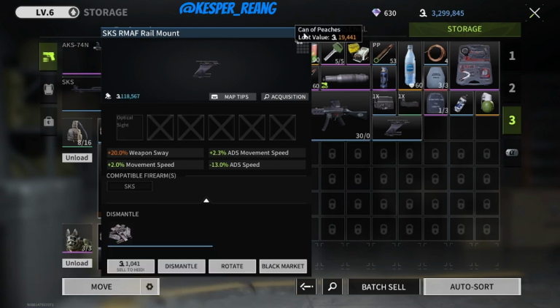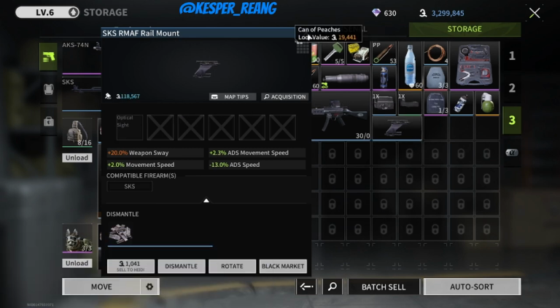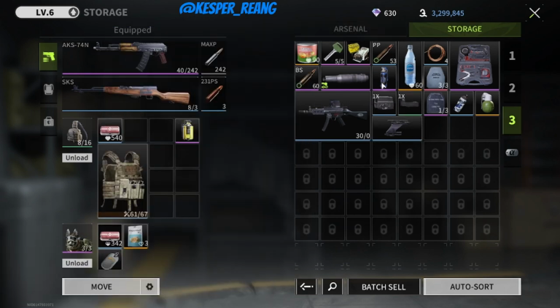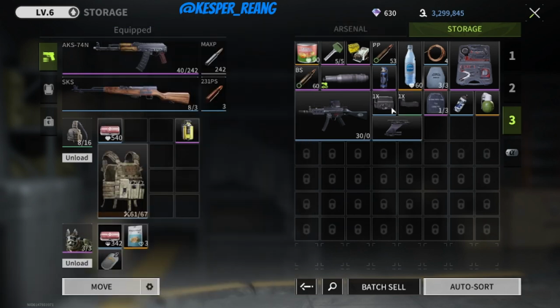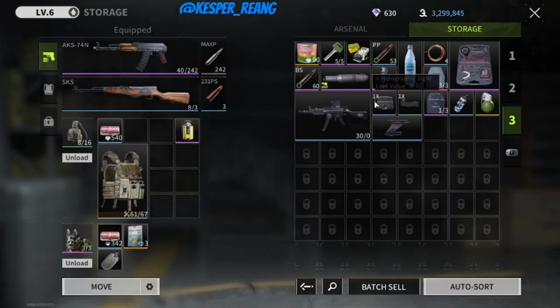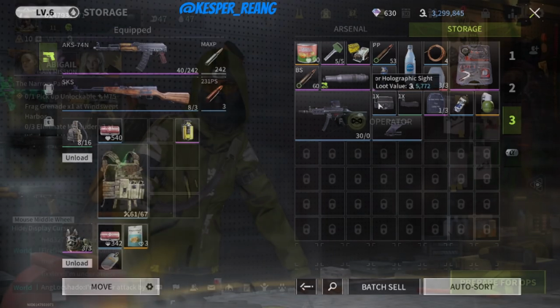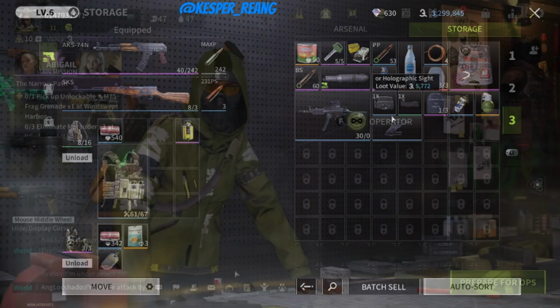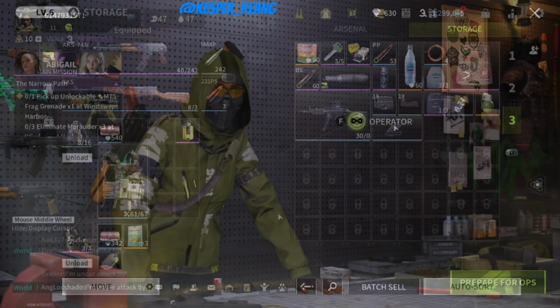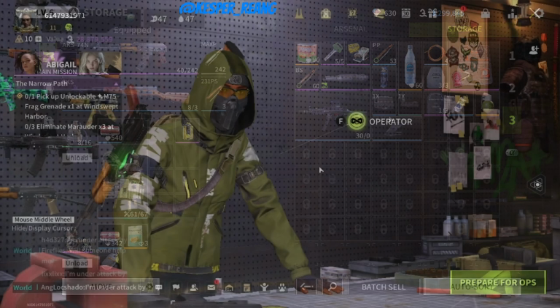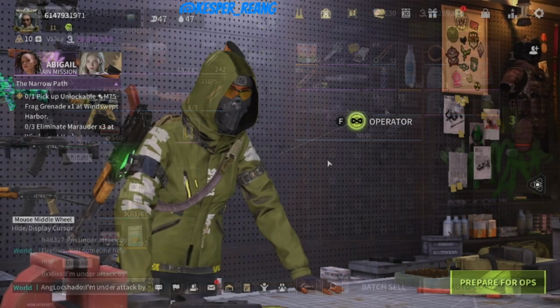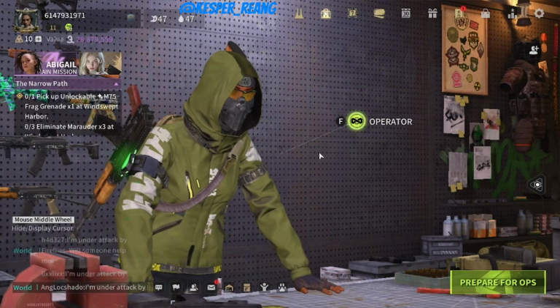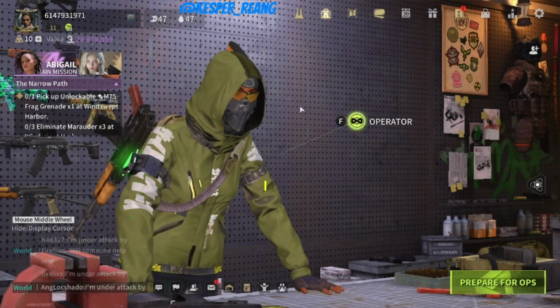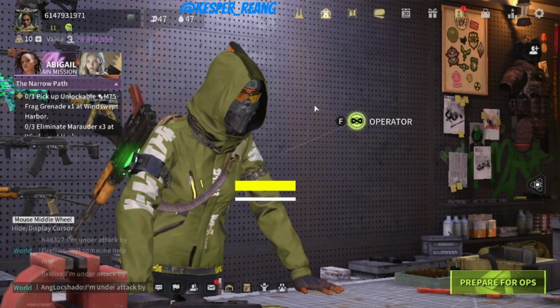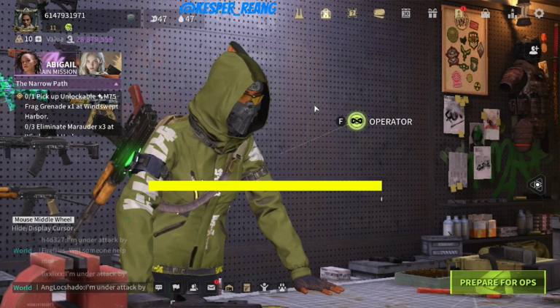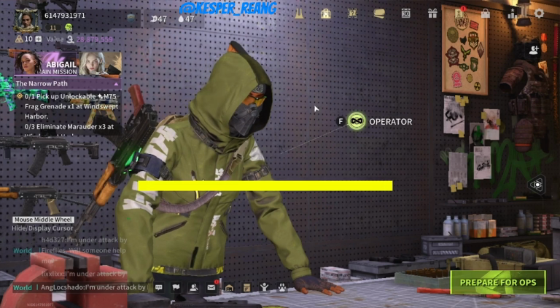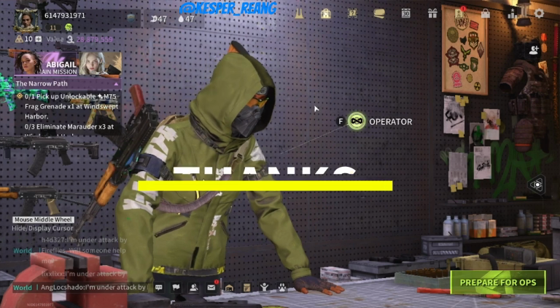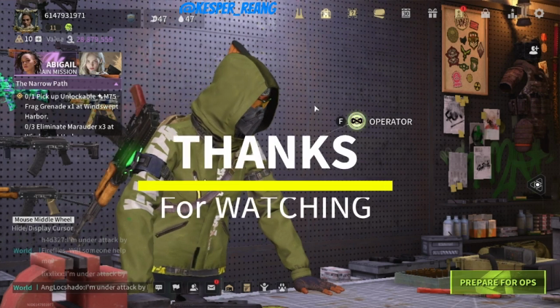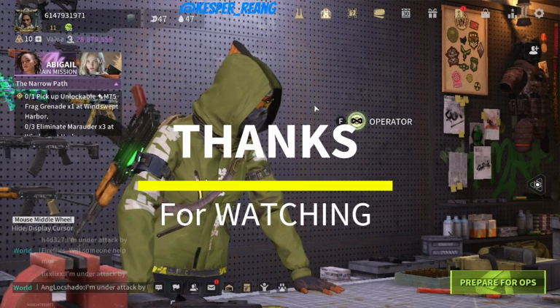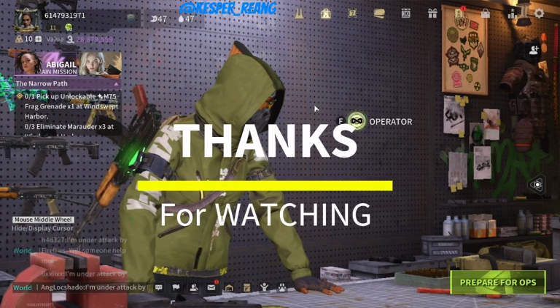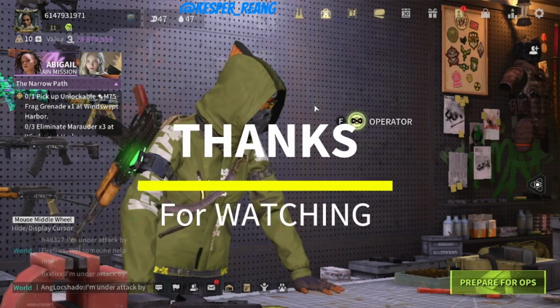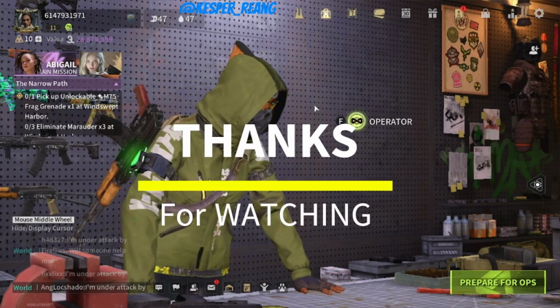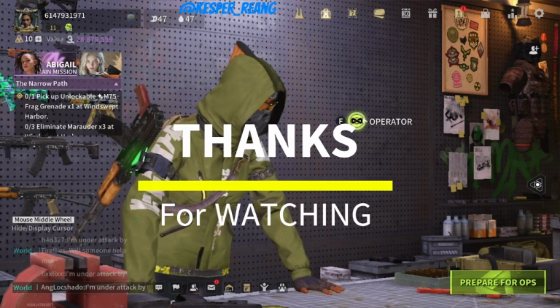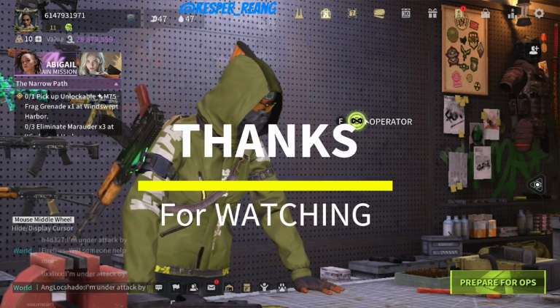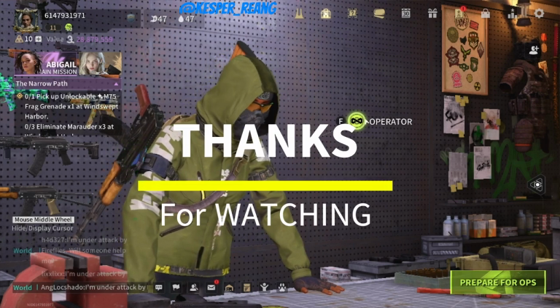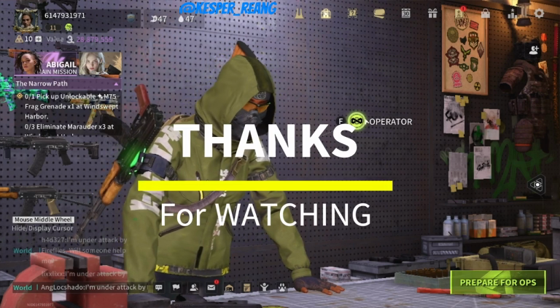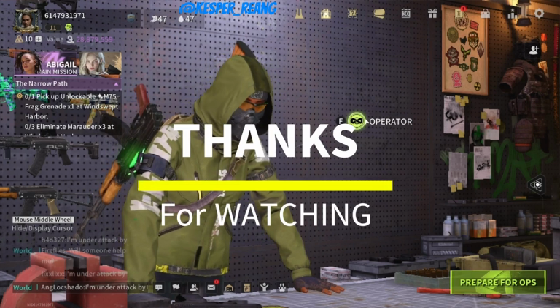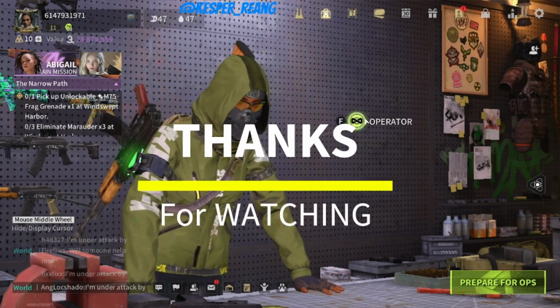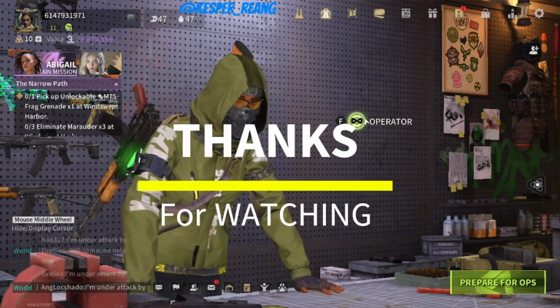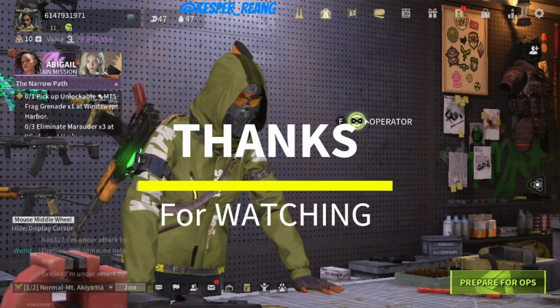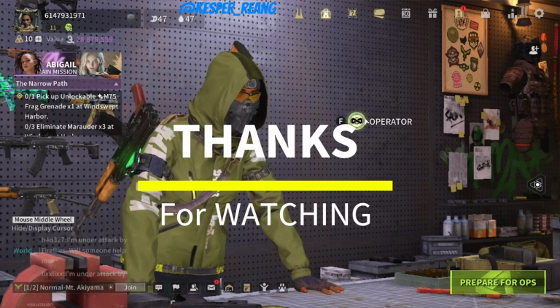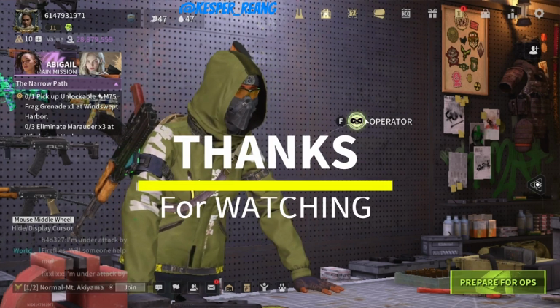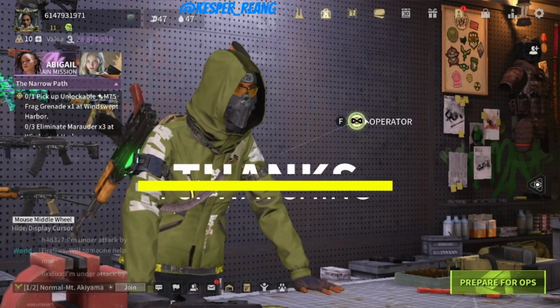That's it for today. Thanks for watching and keep supporting my videos. Have a nice day!